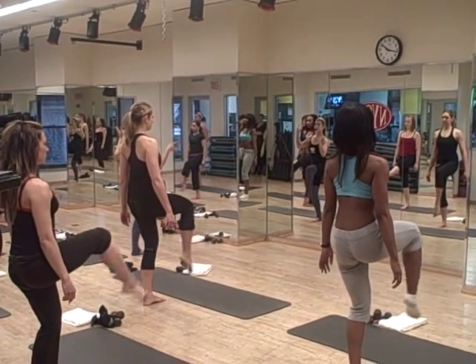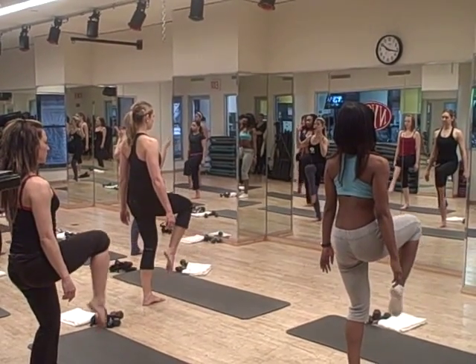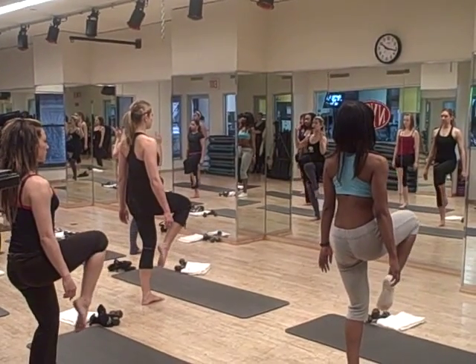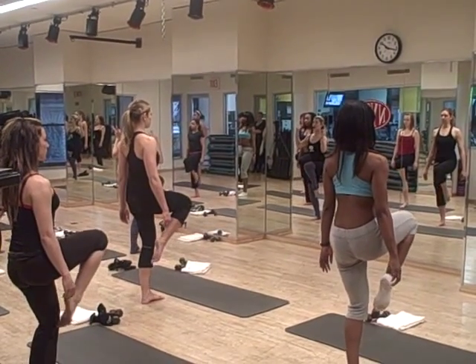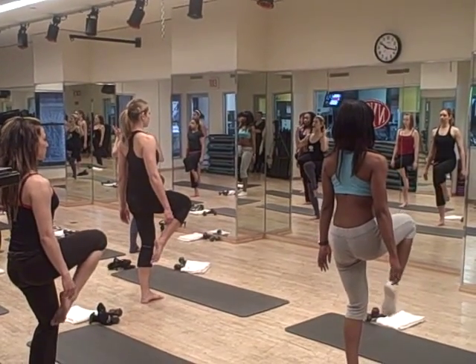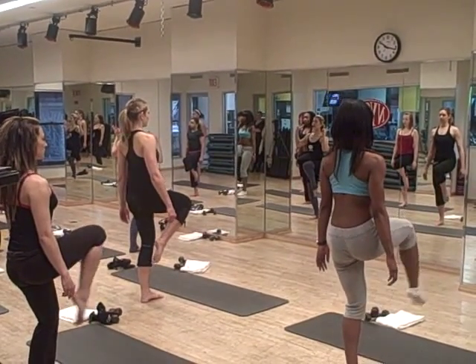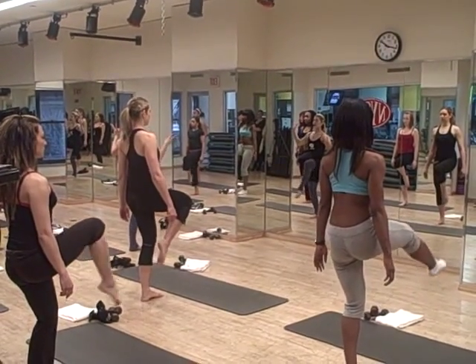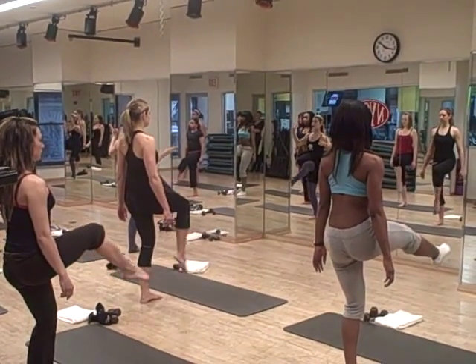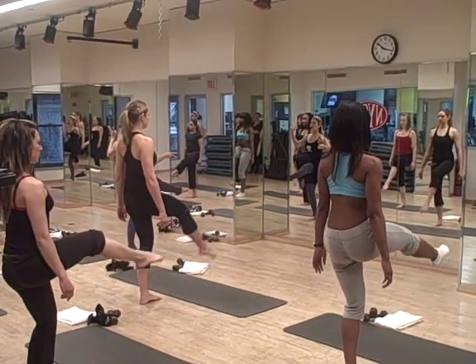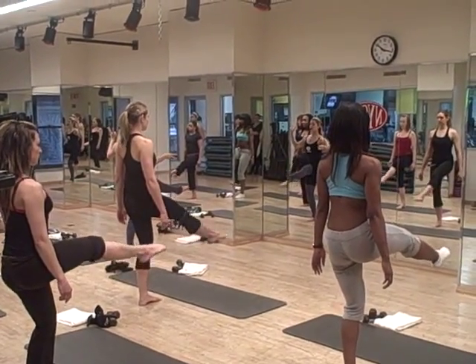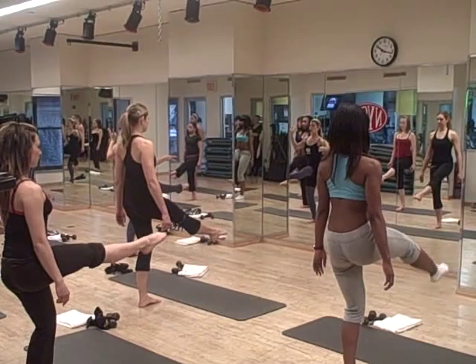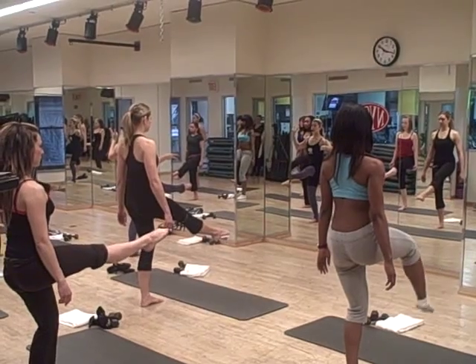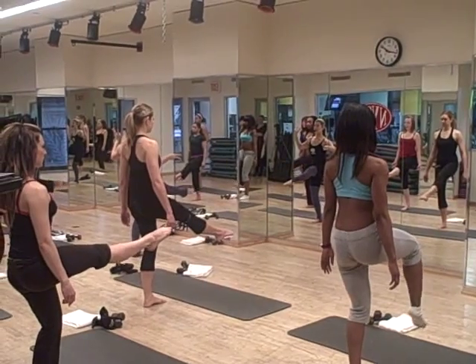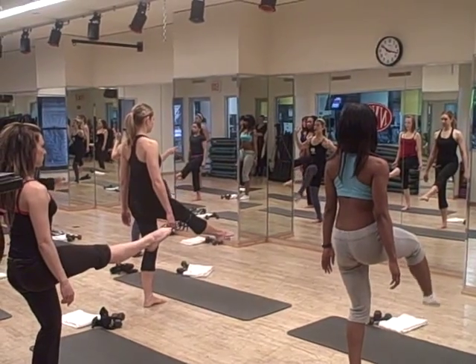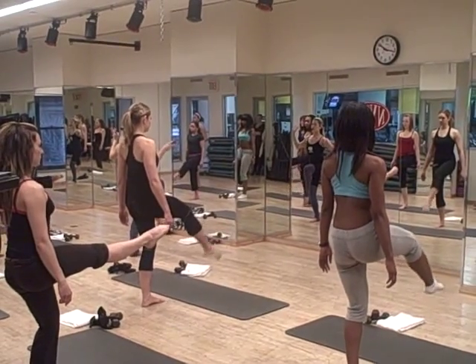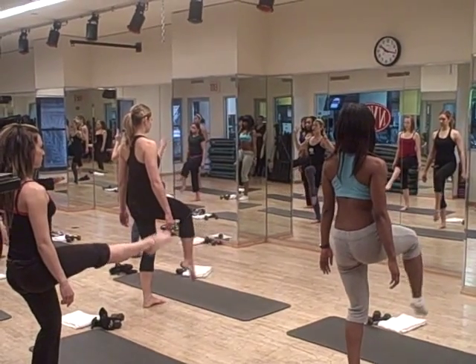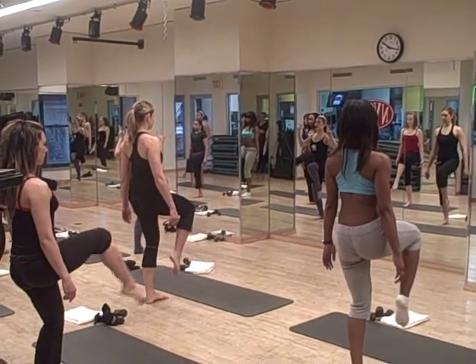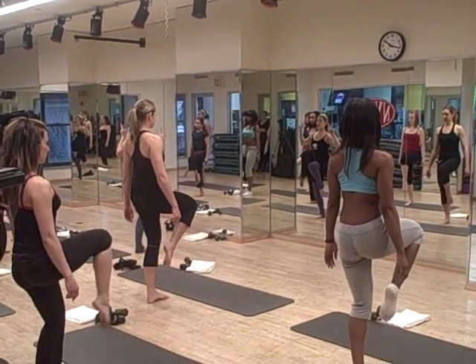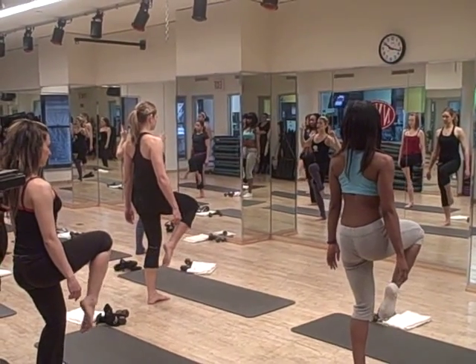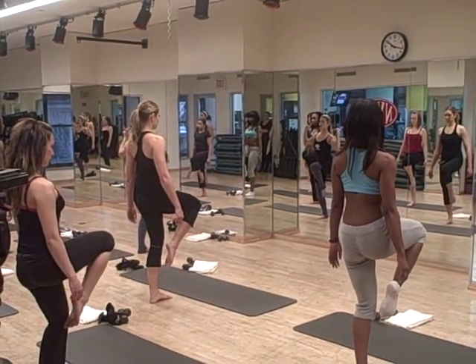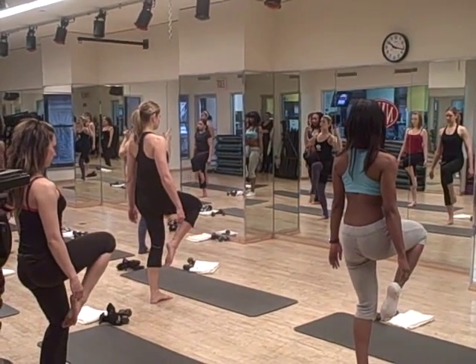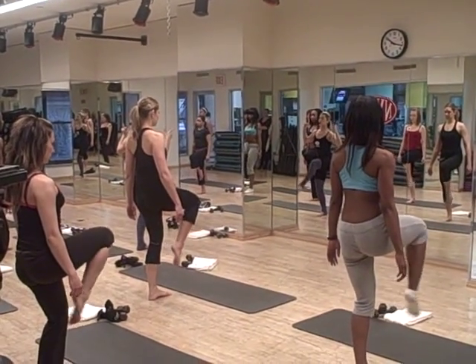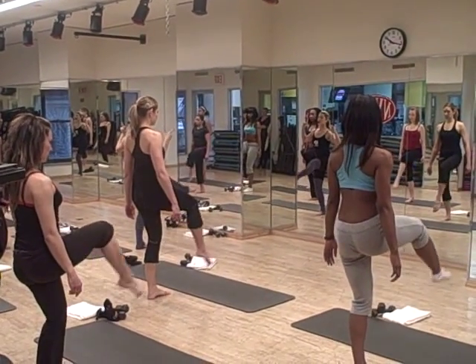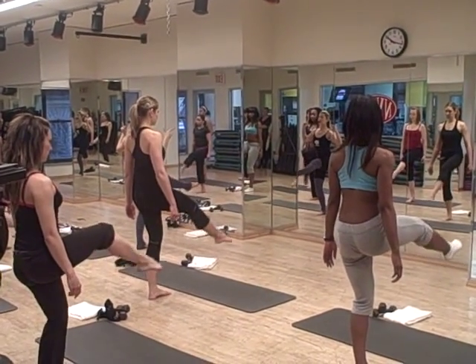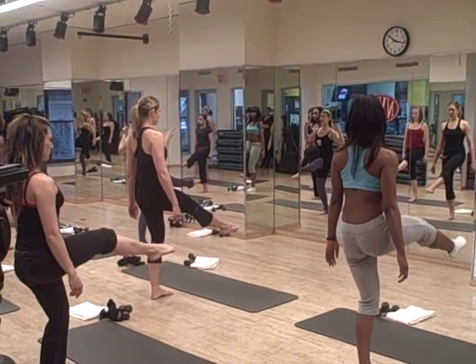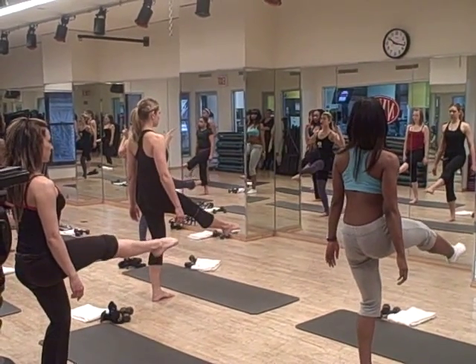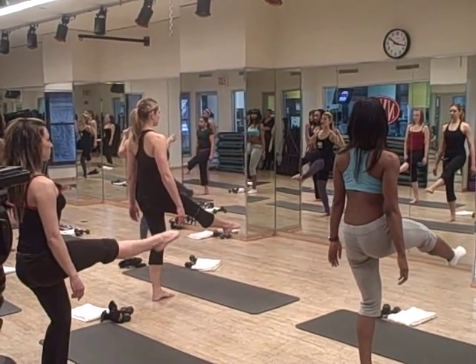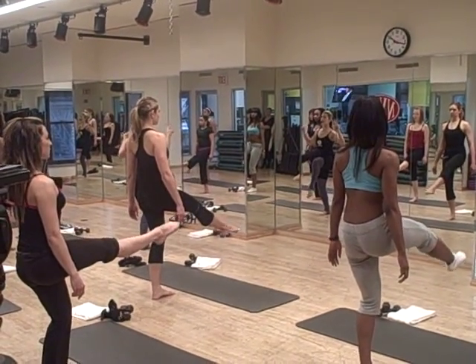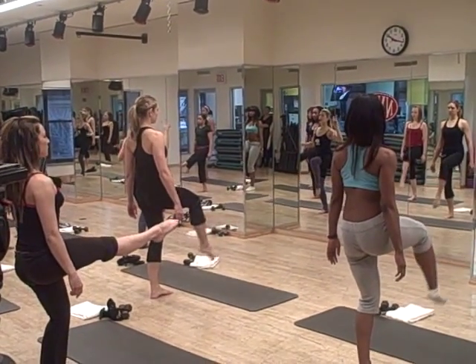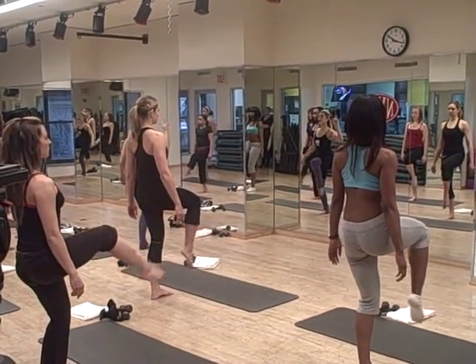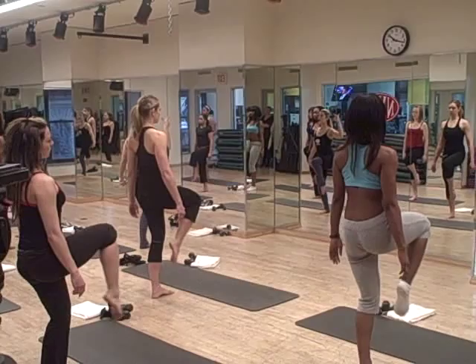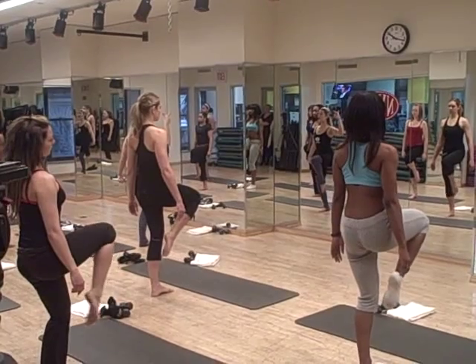Good, last 3 — exhale, hold, relax, bring down. 2 more, exhale out, and down.